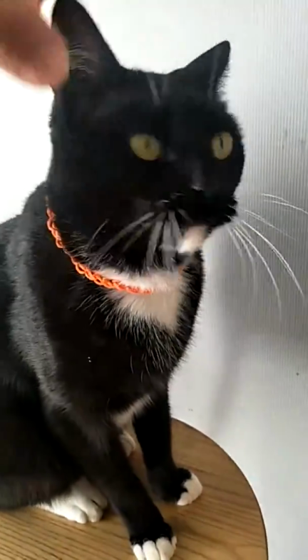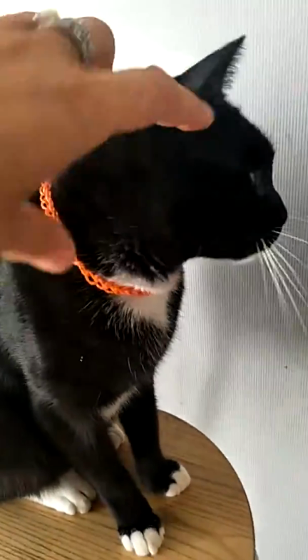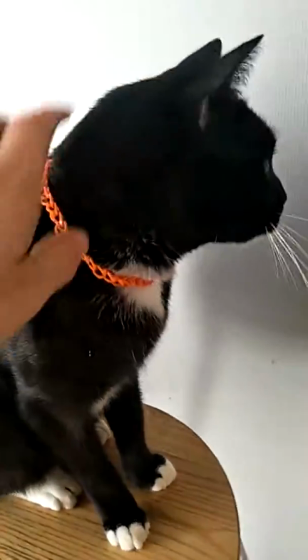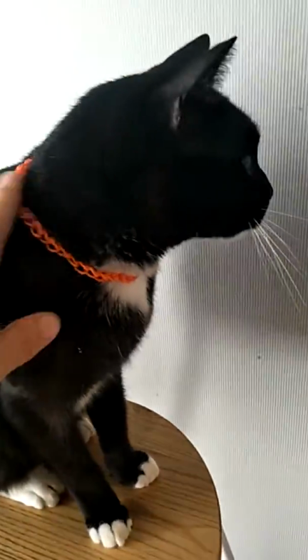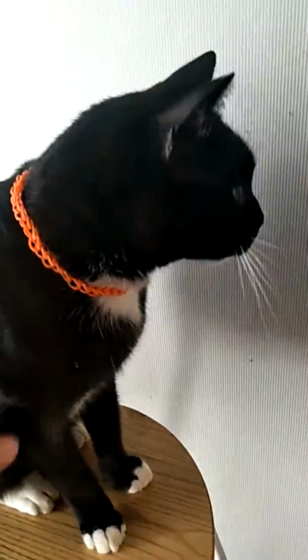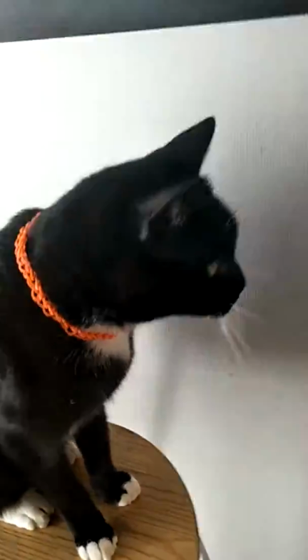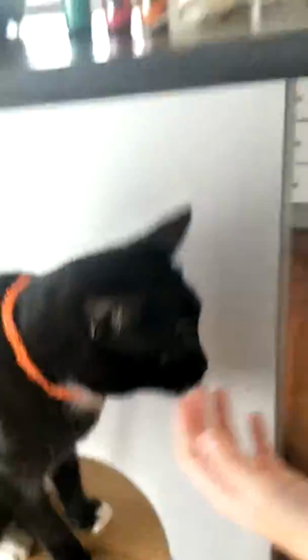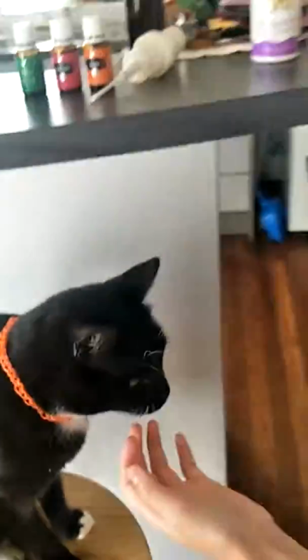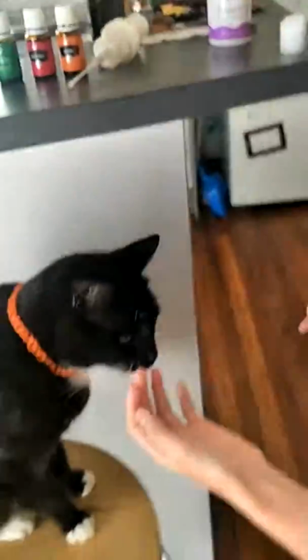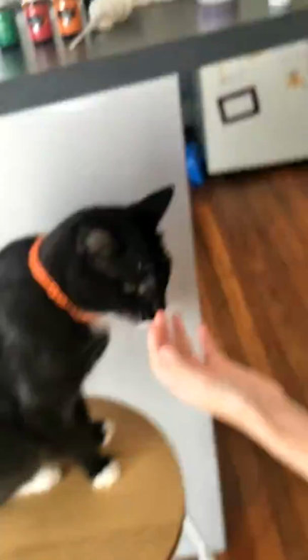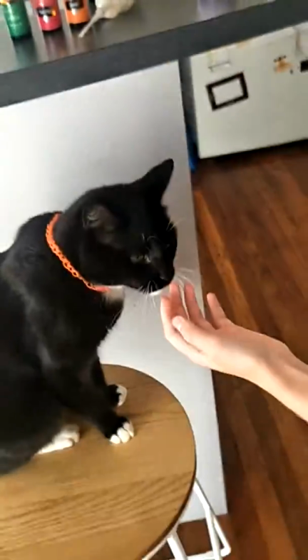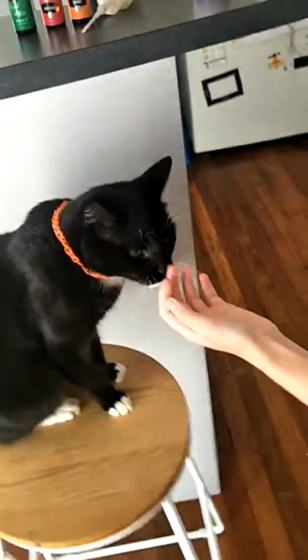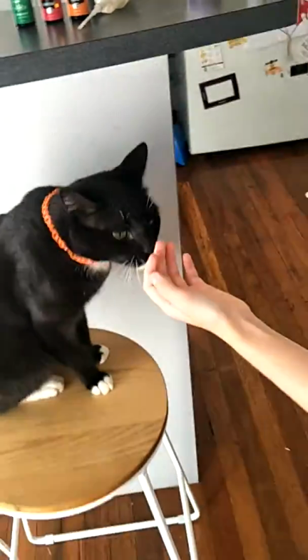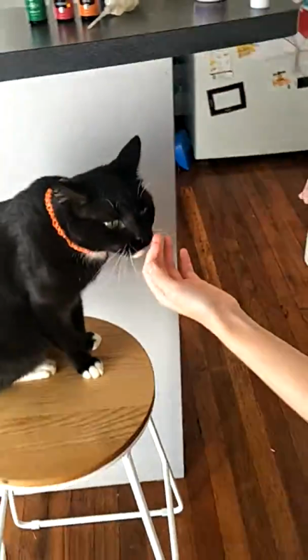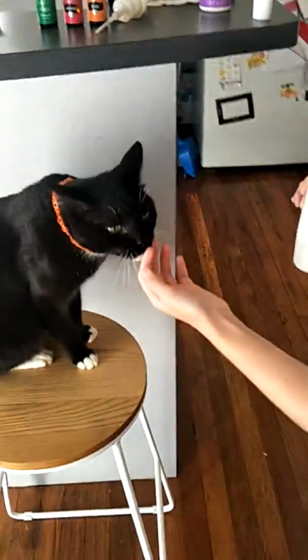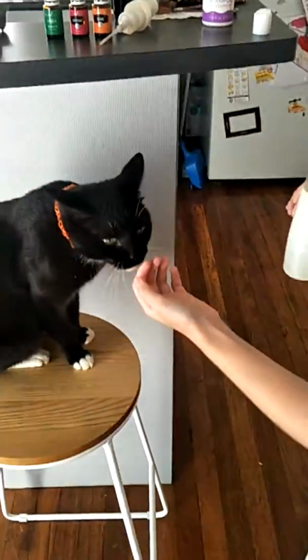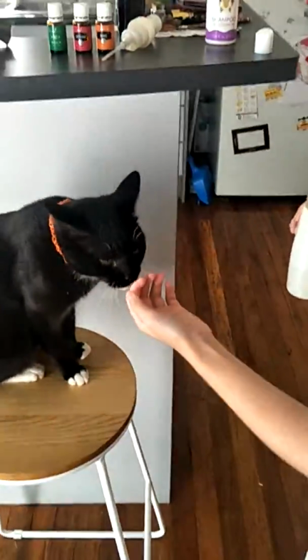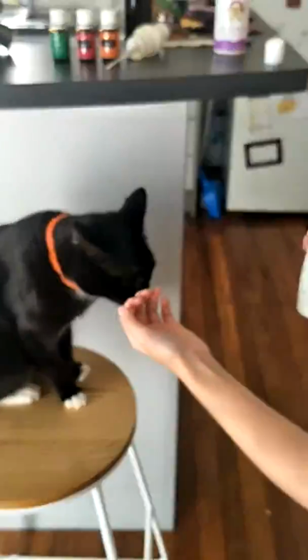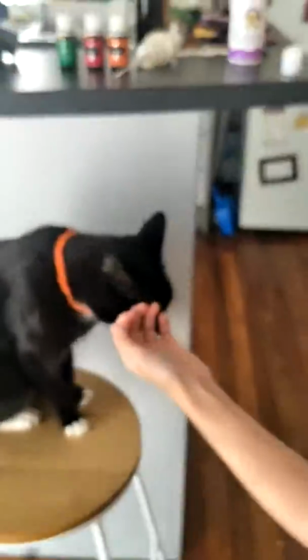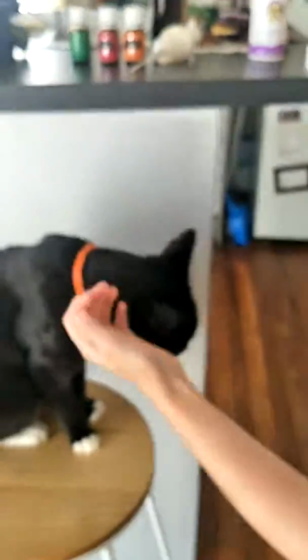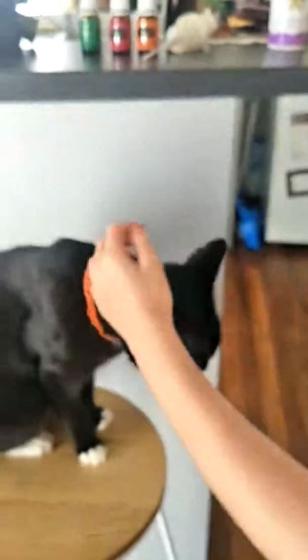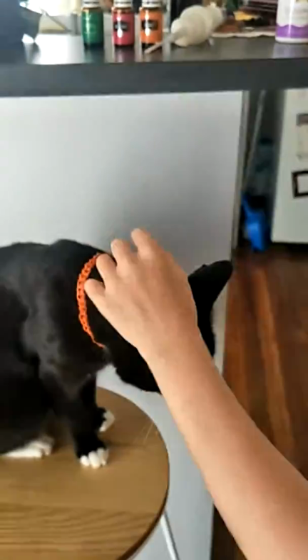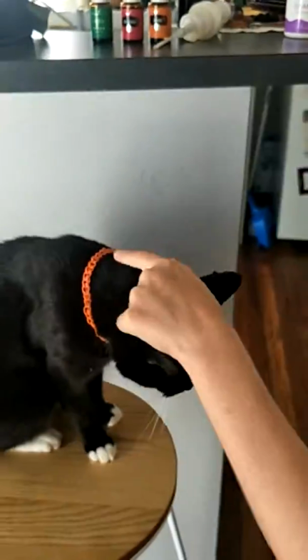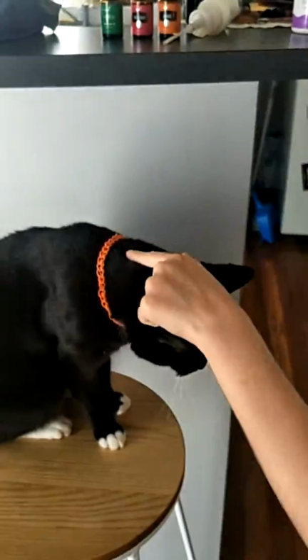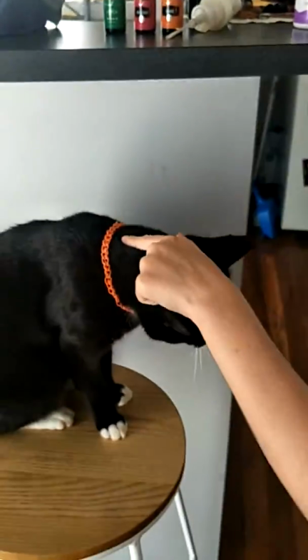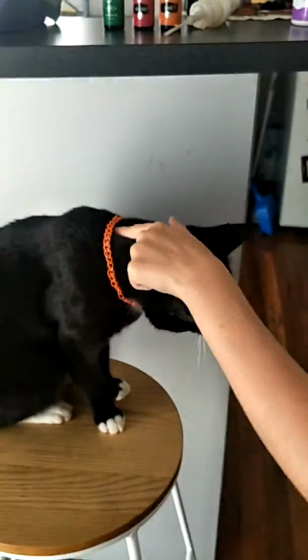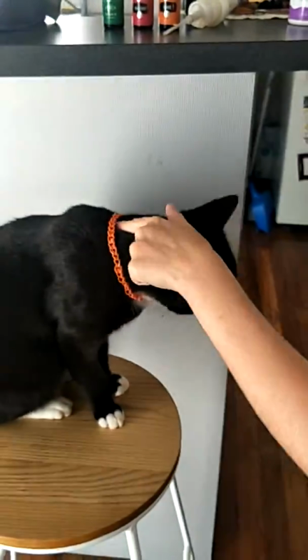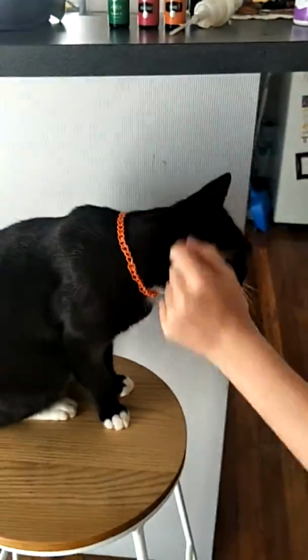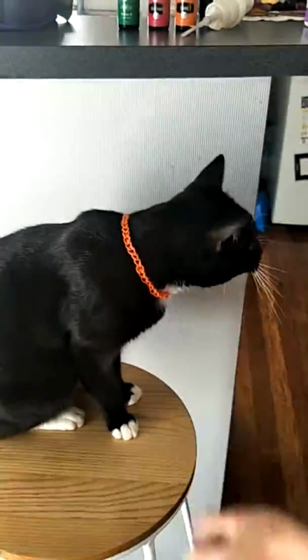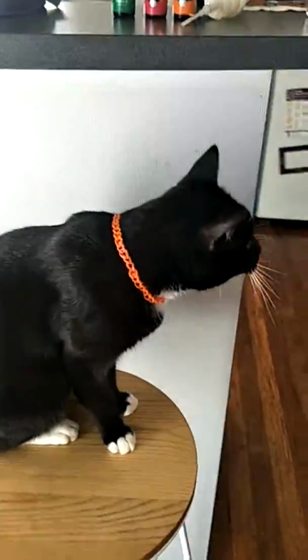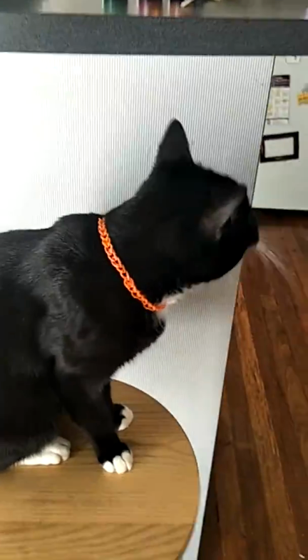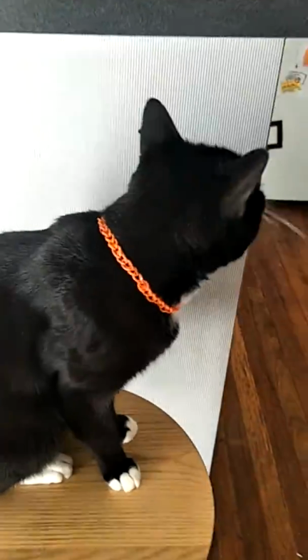This is our cat Charlie, he is our special guest today and I made him a necklace.